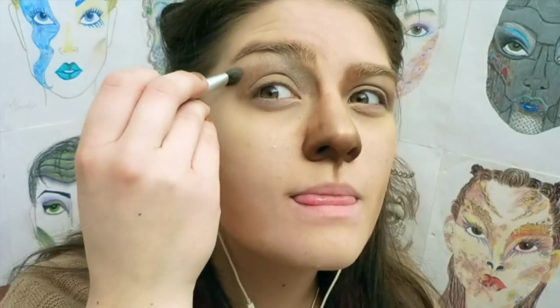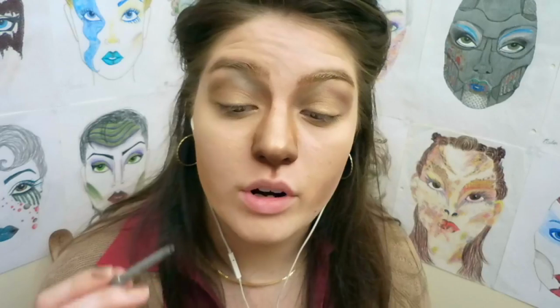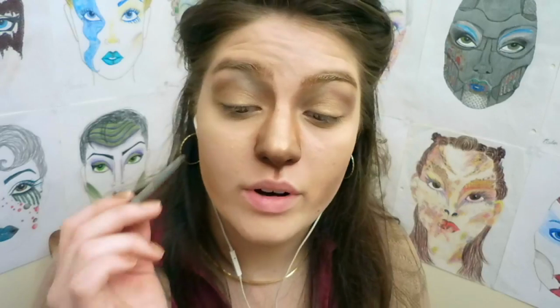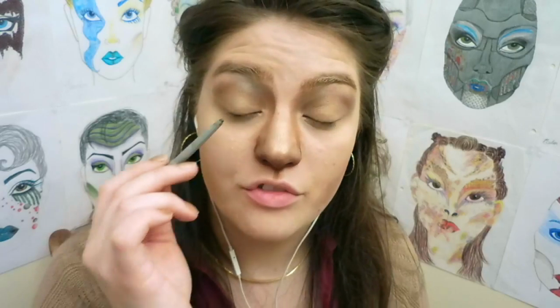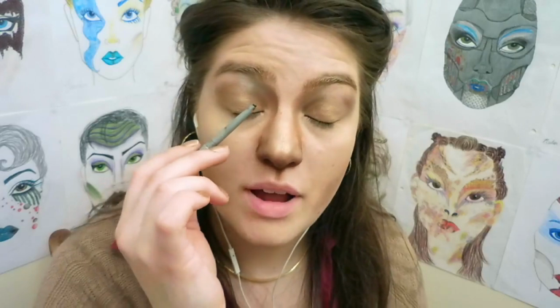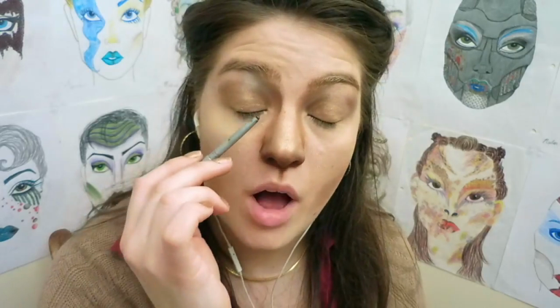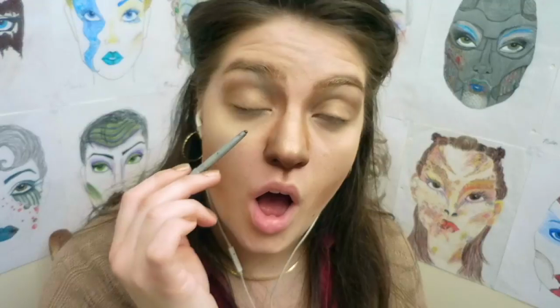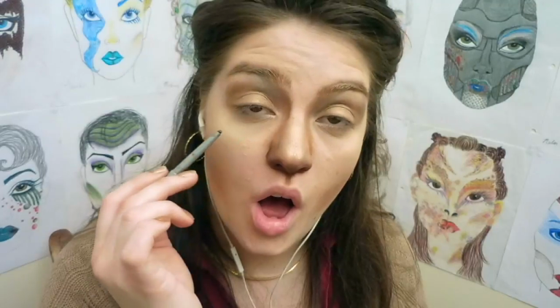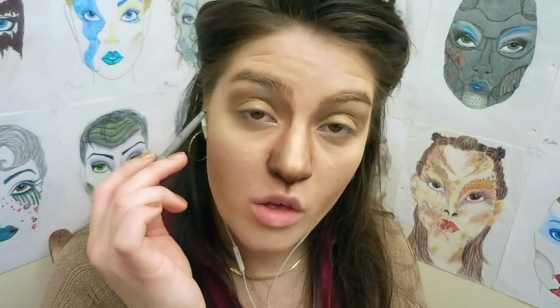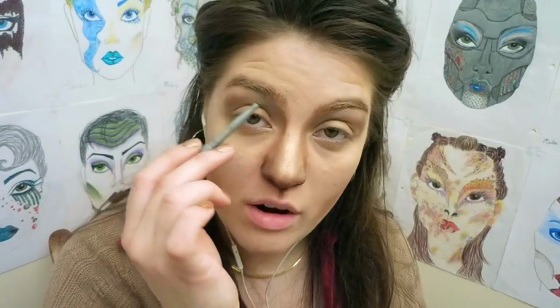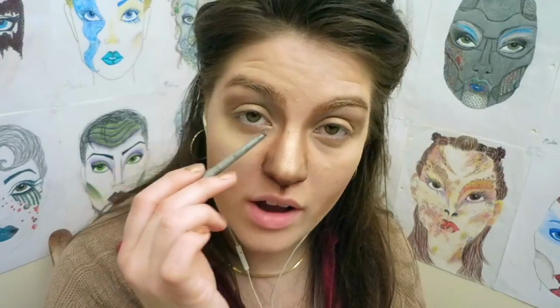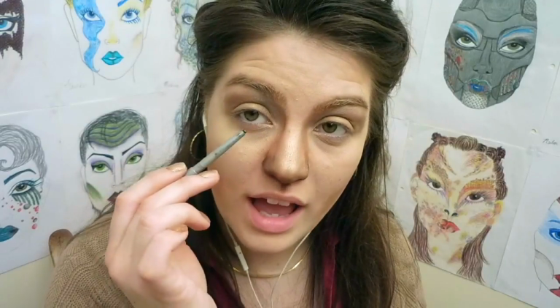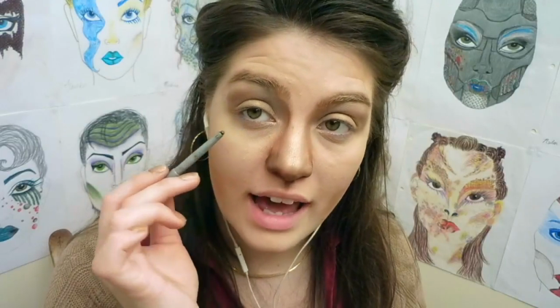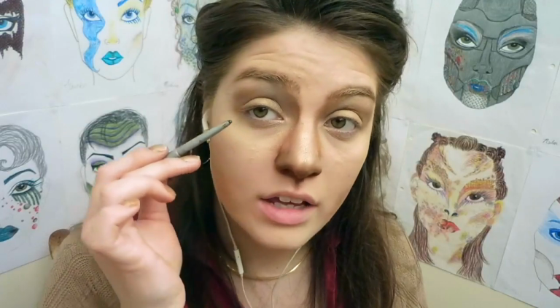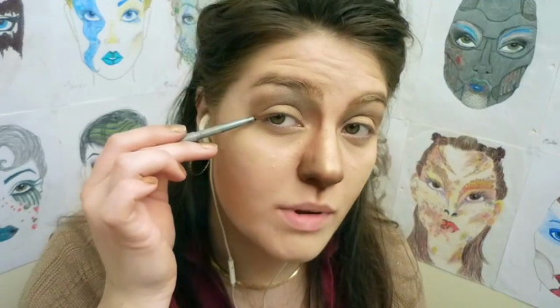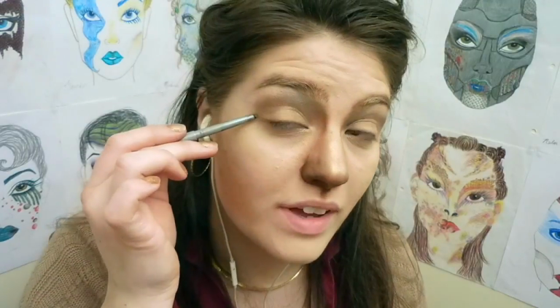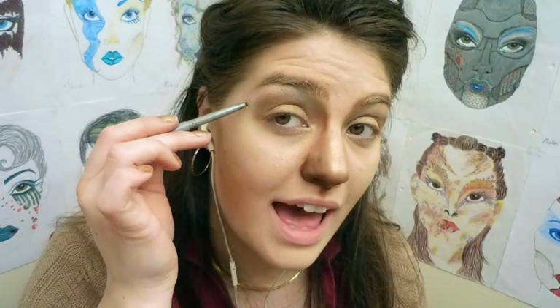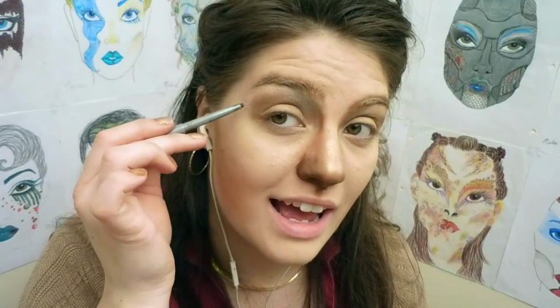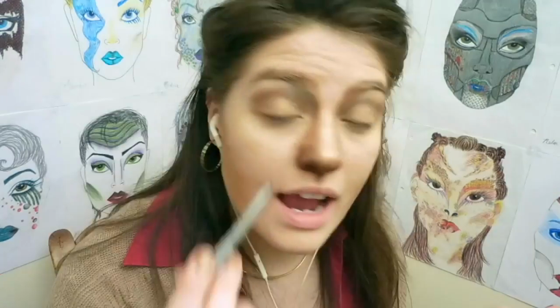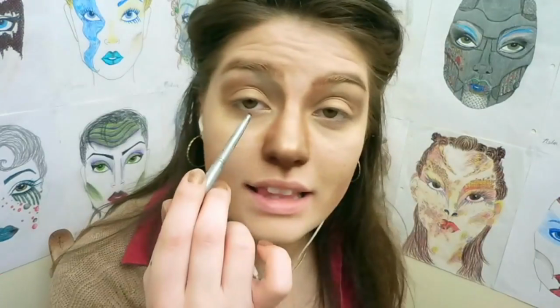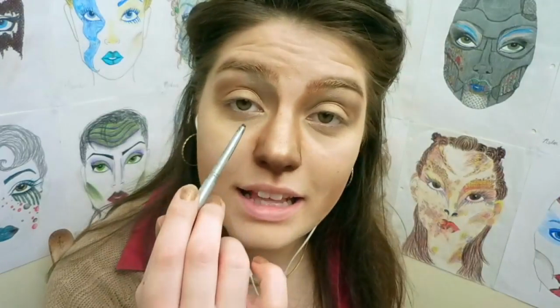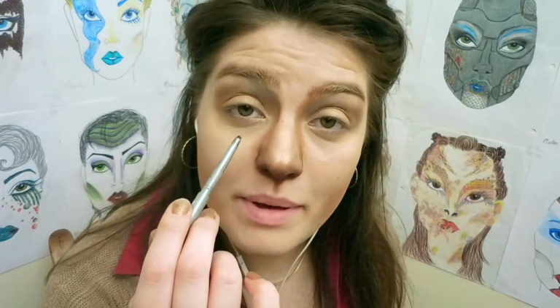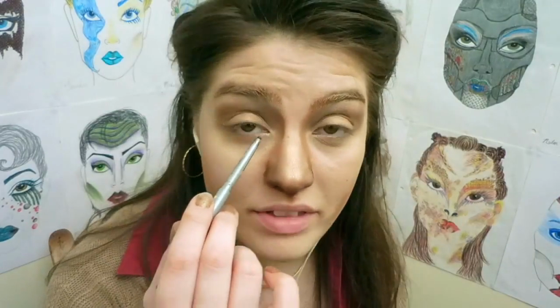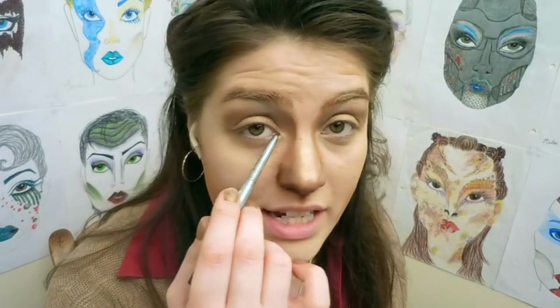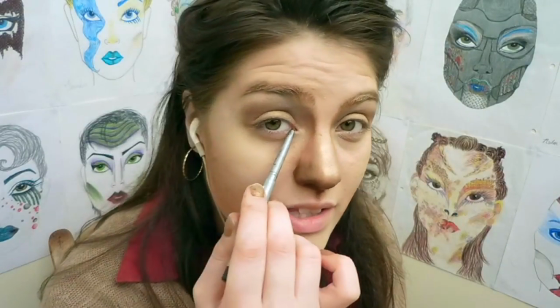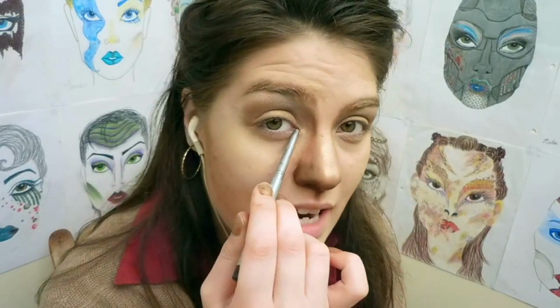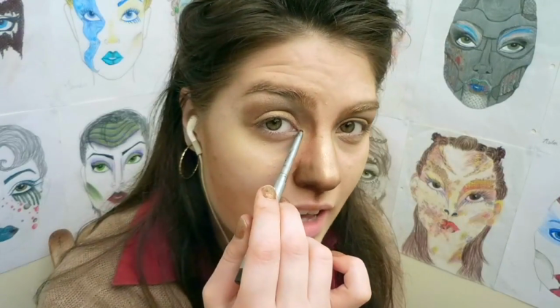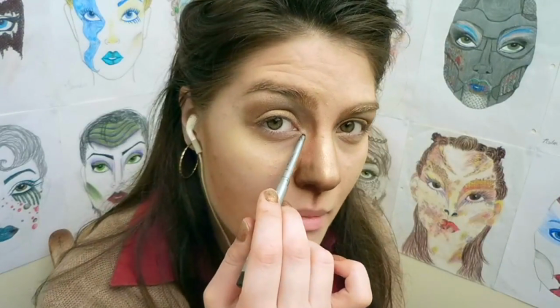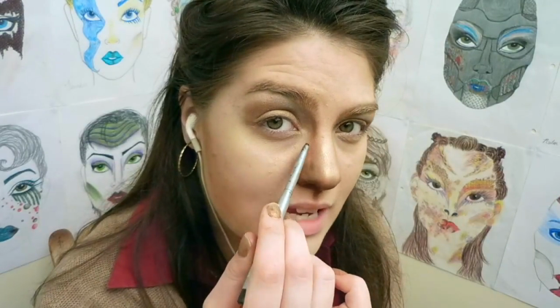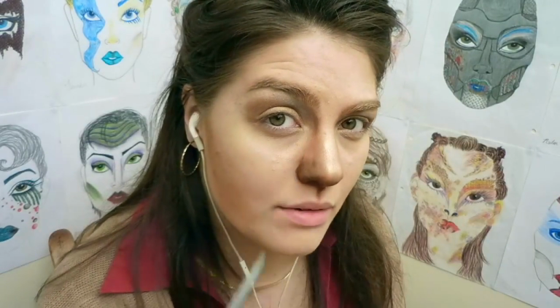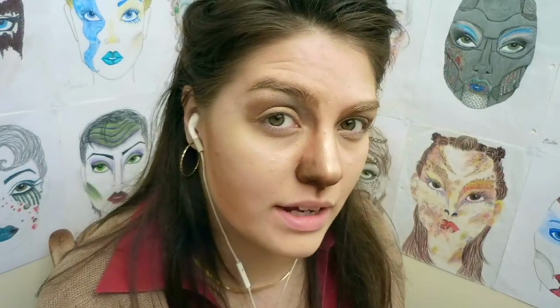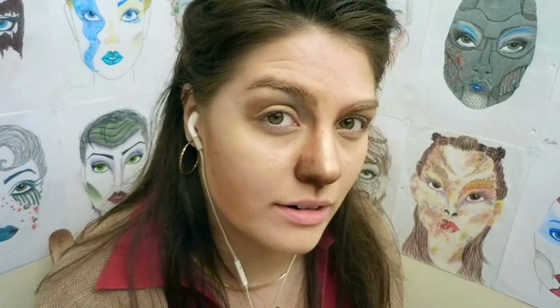We're going to frame all the way around the eye, do a bit of a cat eye, and a little bit of the tear stain coming down here.